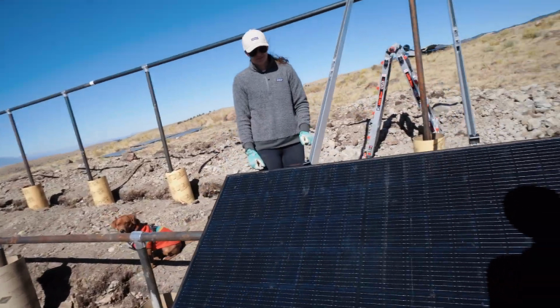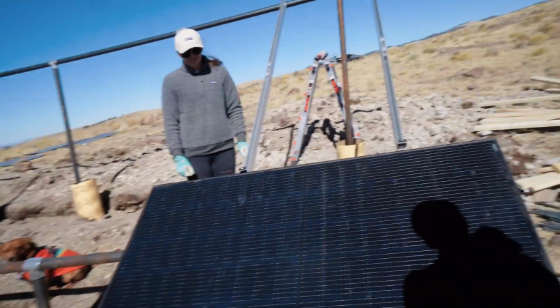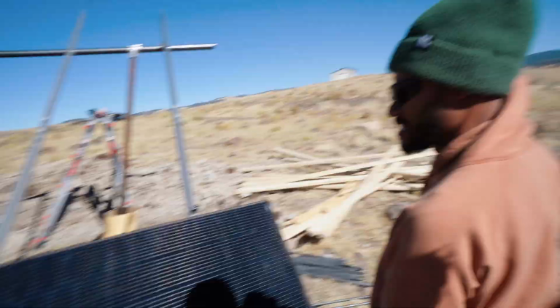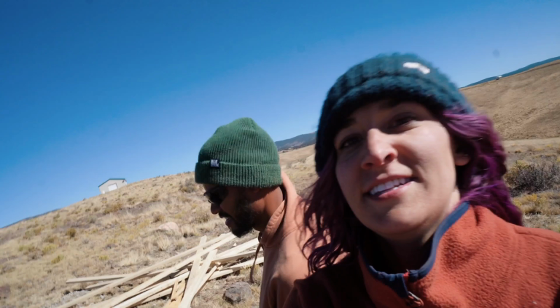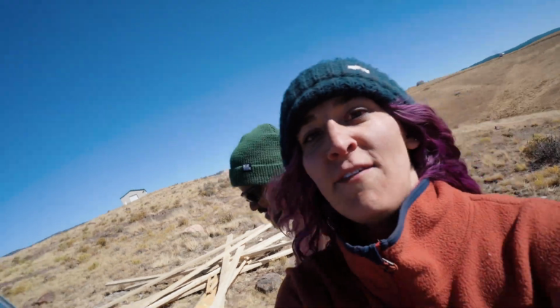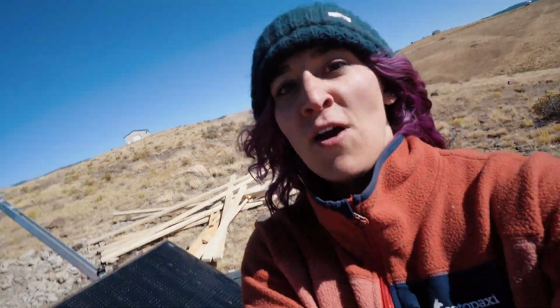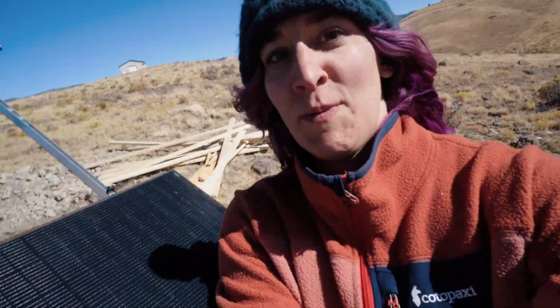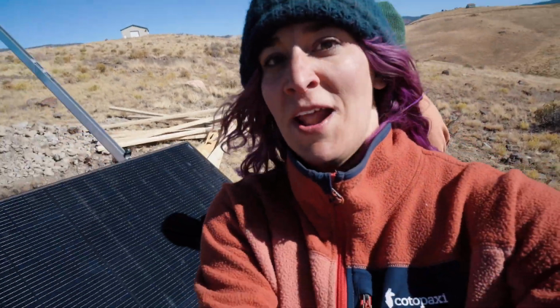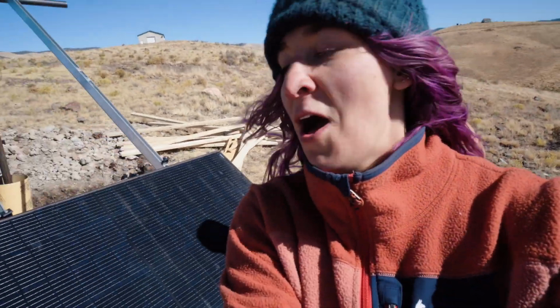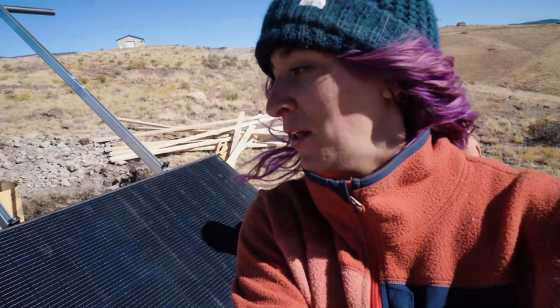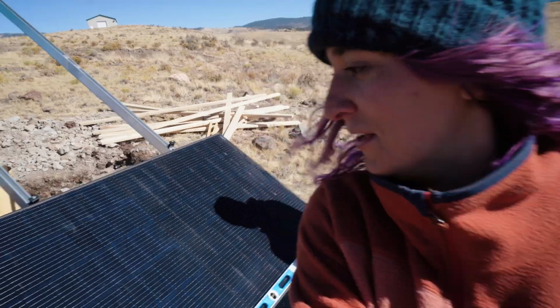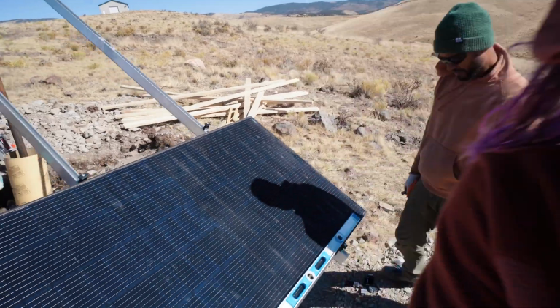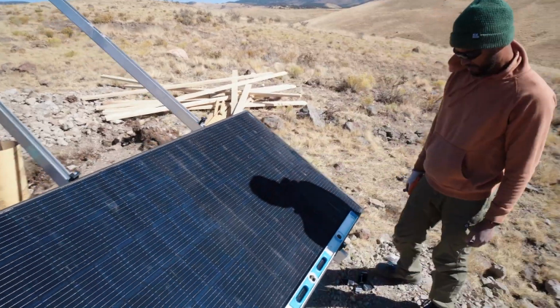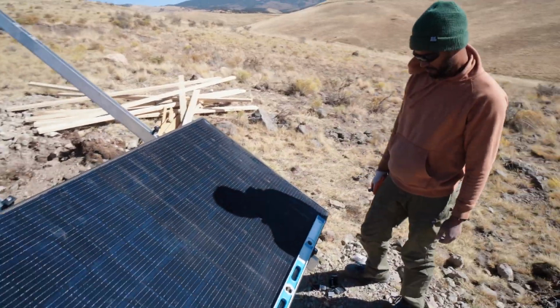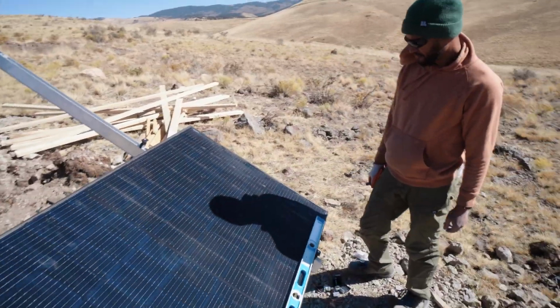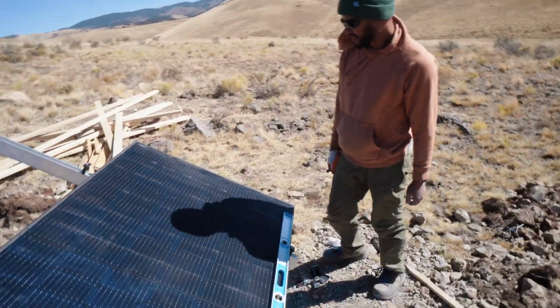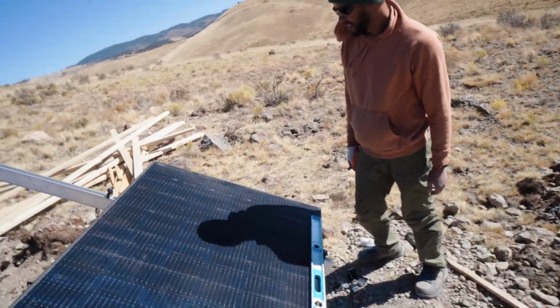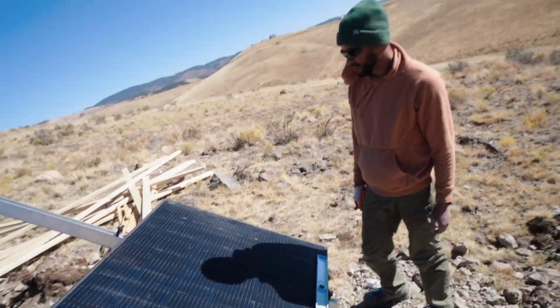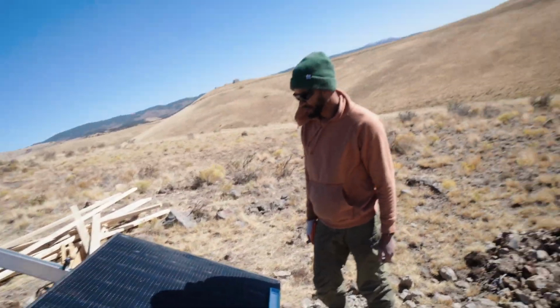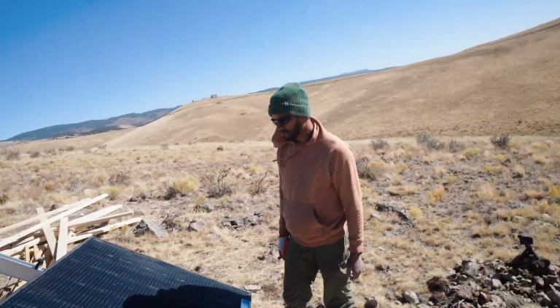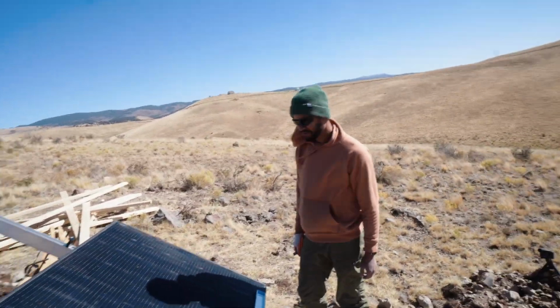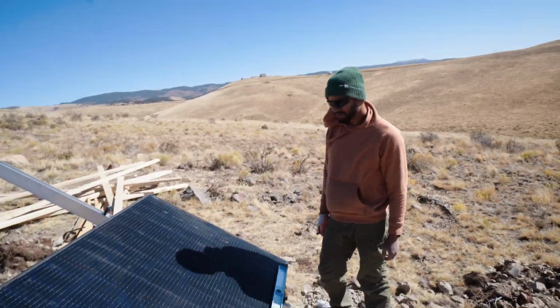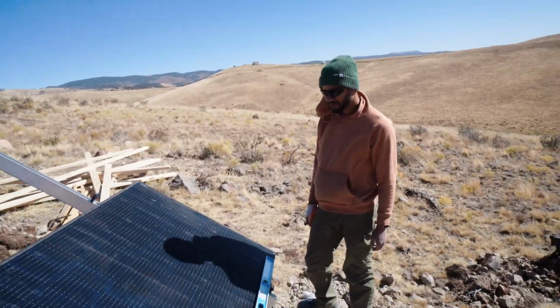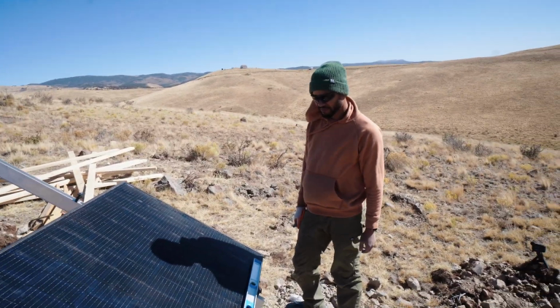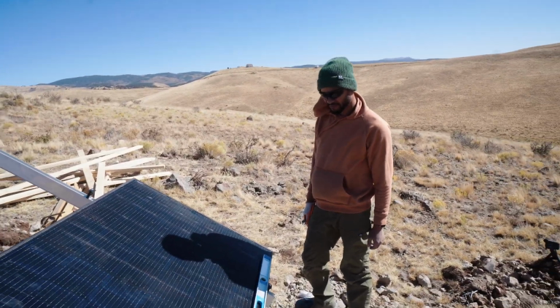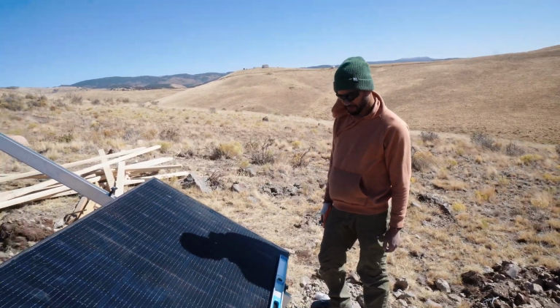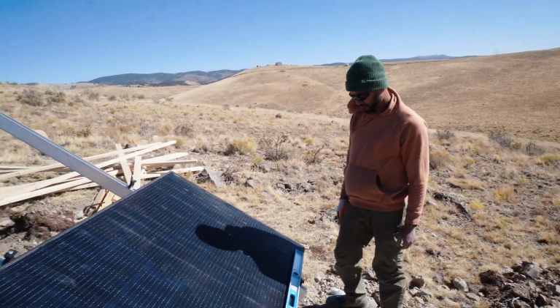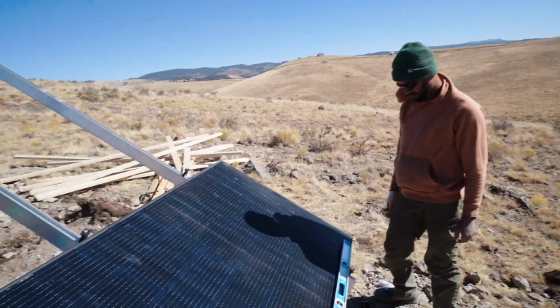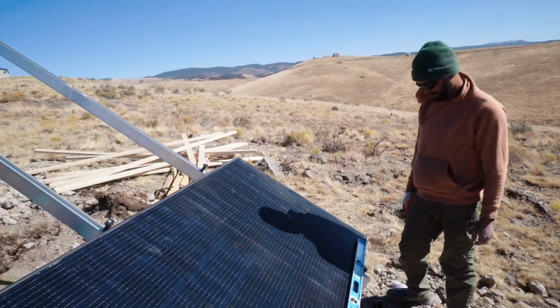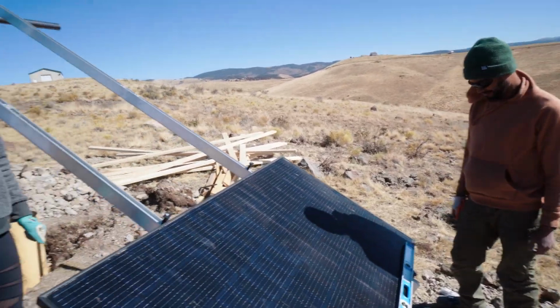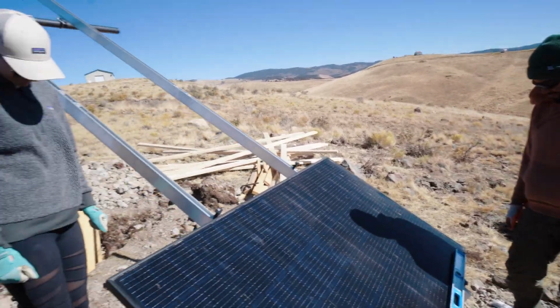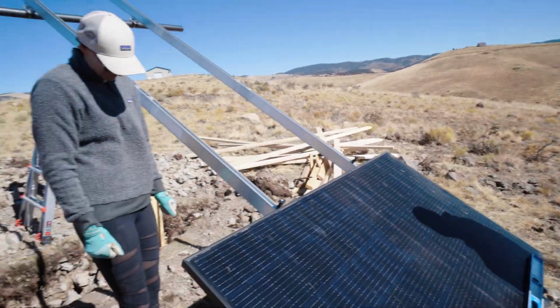It's the first panel! We're solar powered, baby! Carbon neutral.